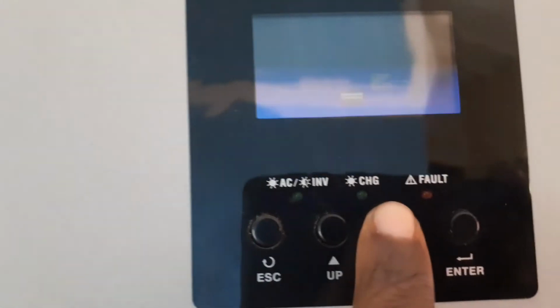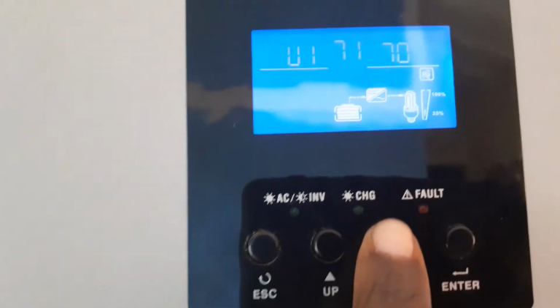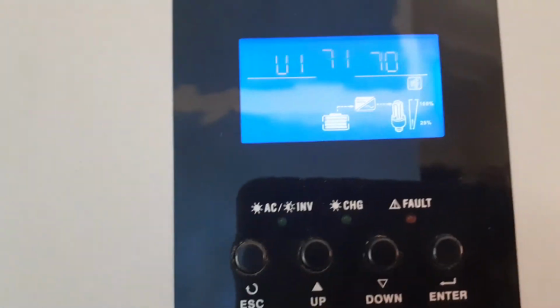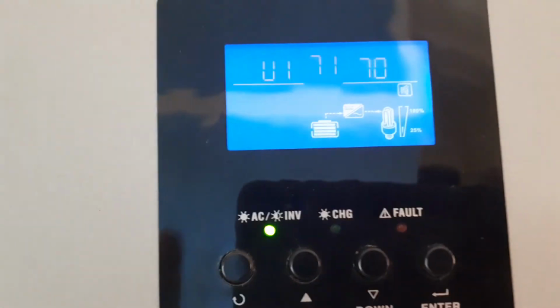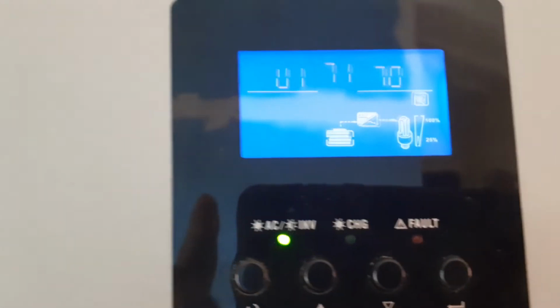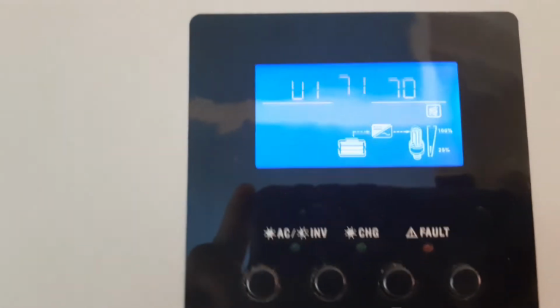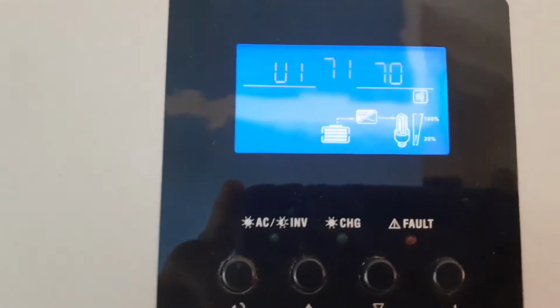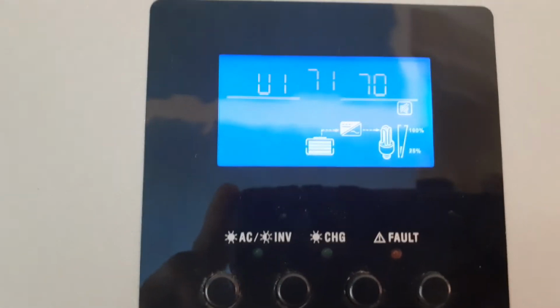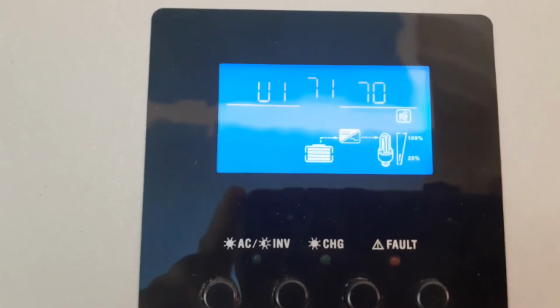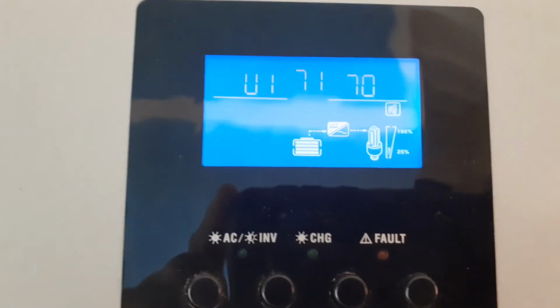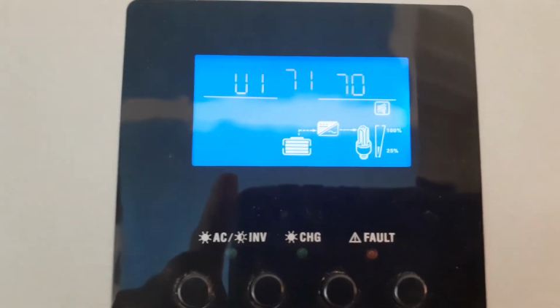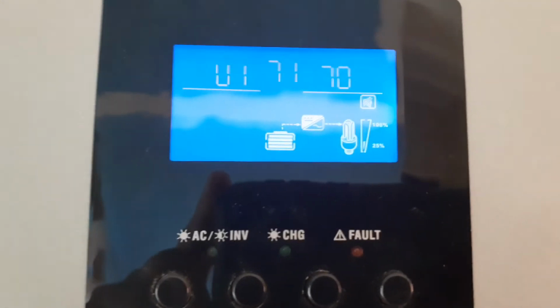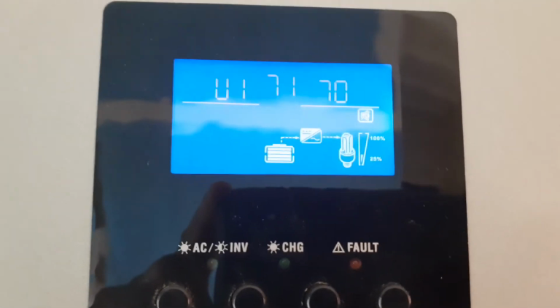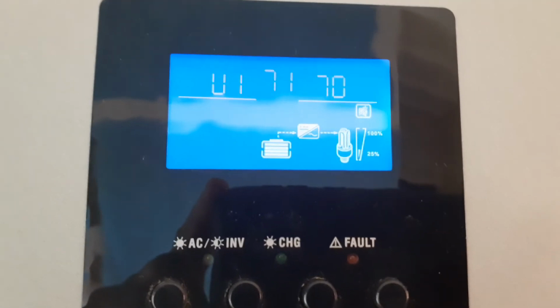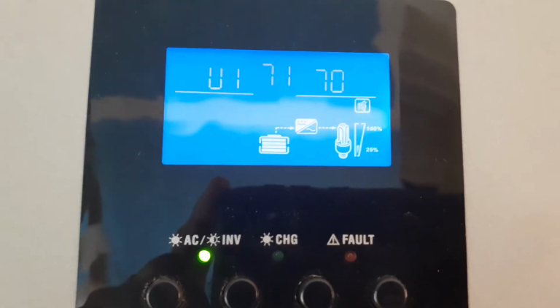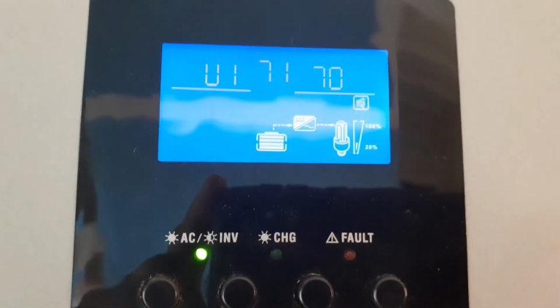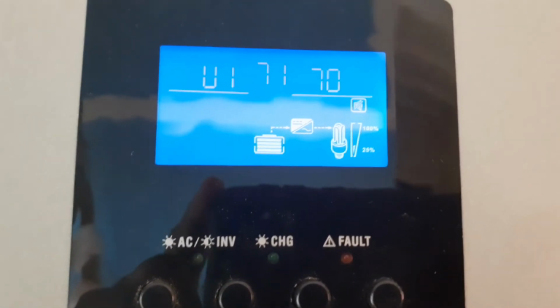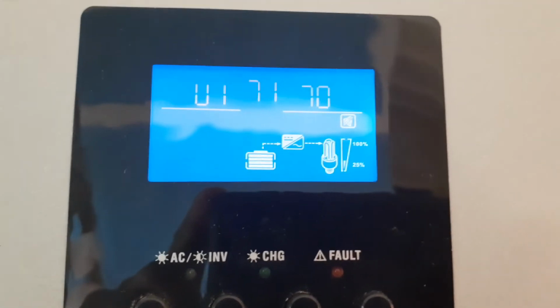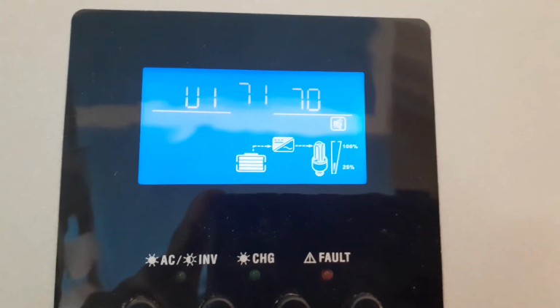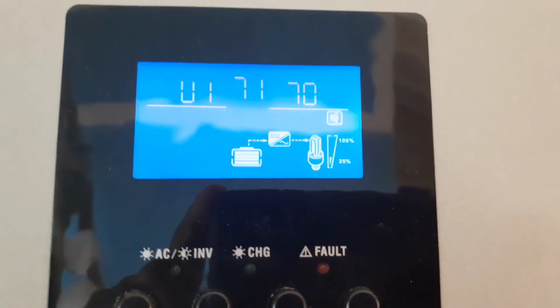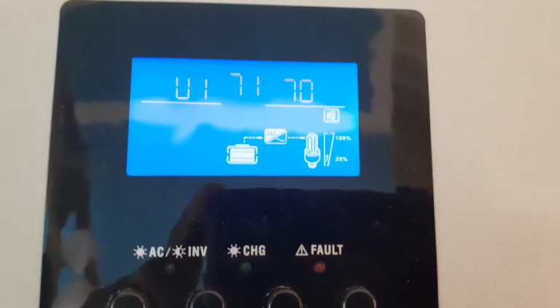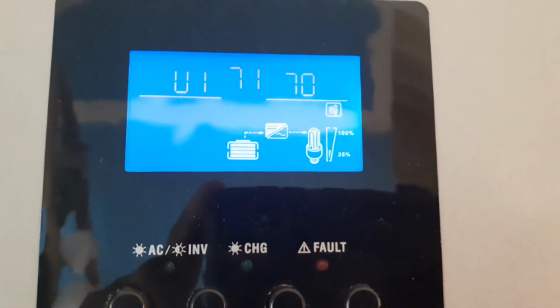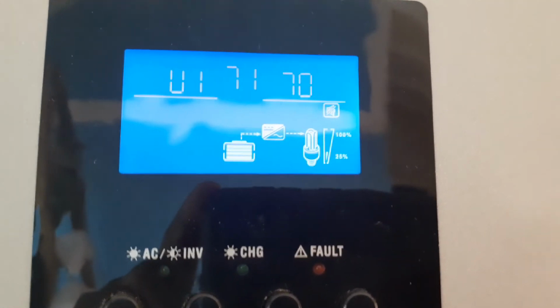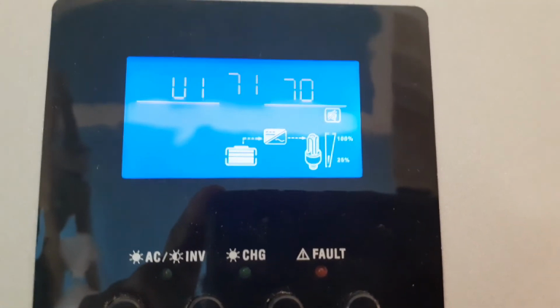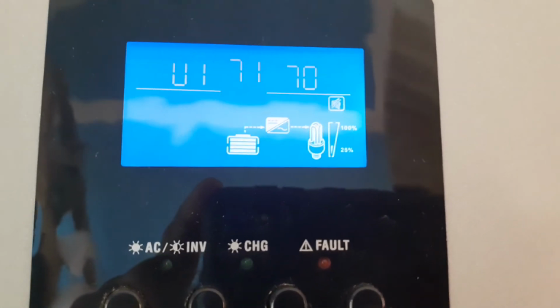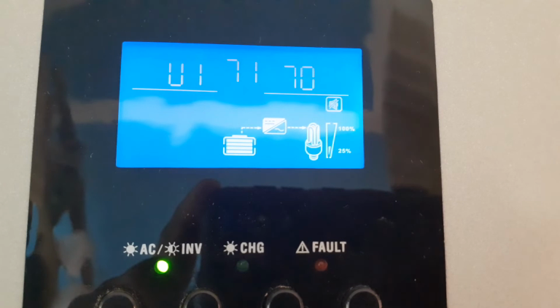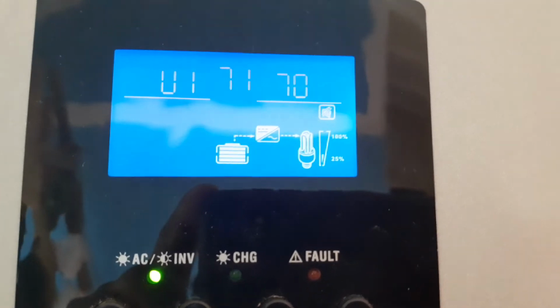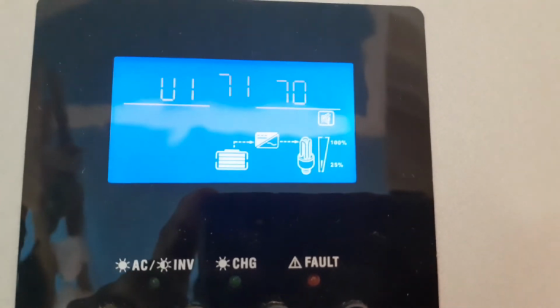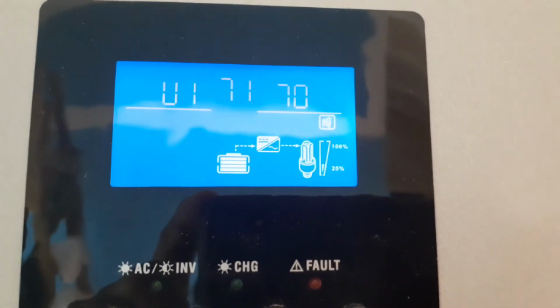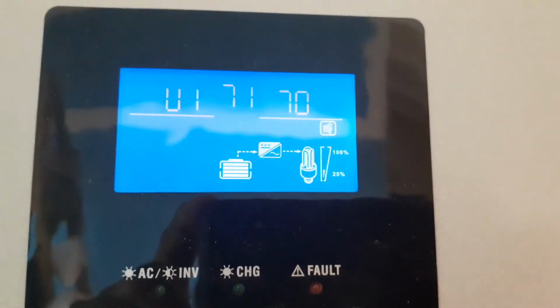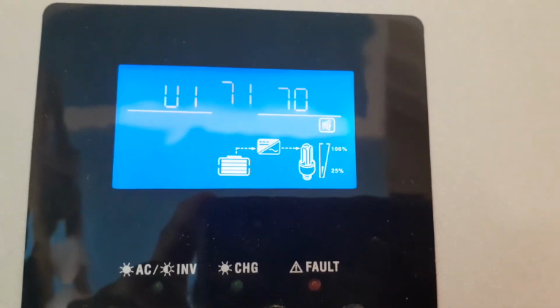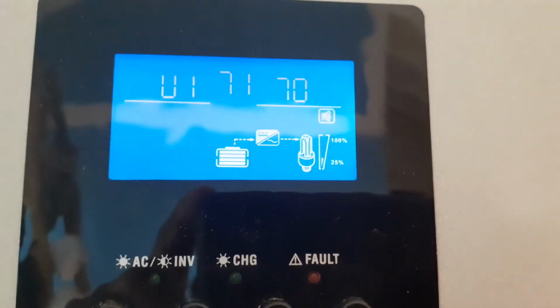That's my PIP — my 5048MG. Beautiful machine, works very well.